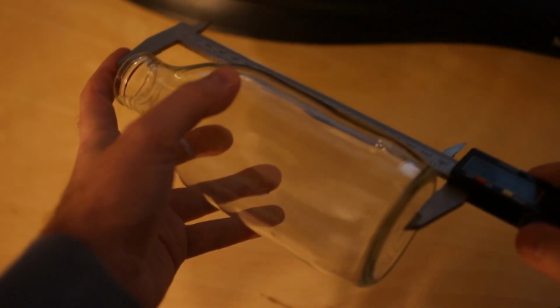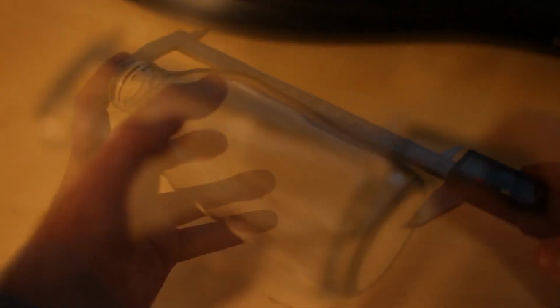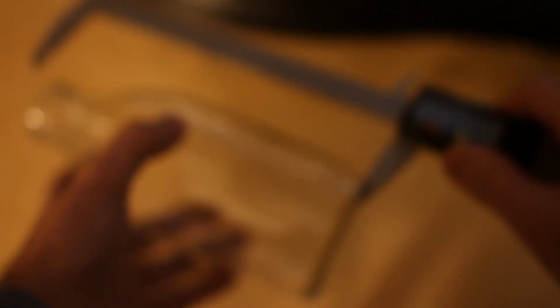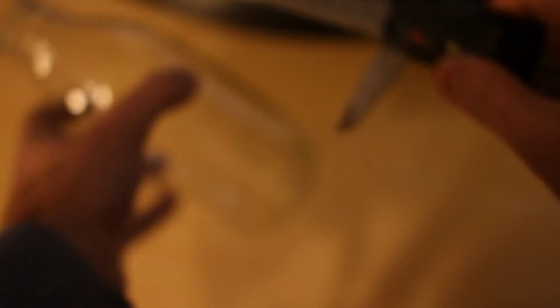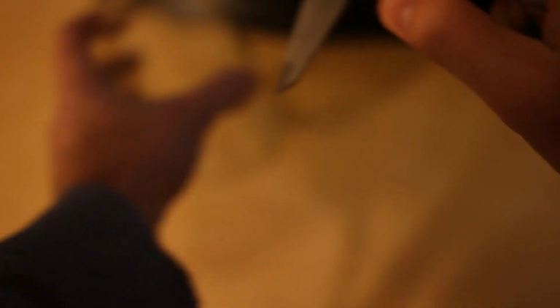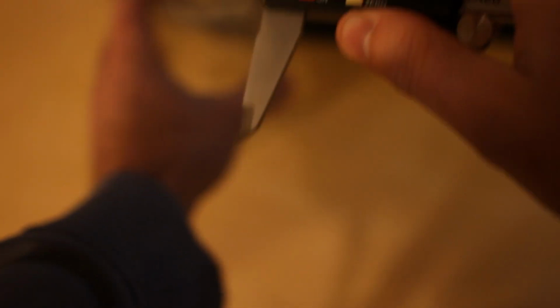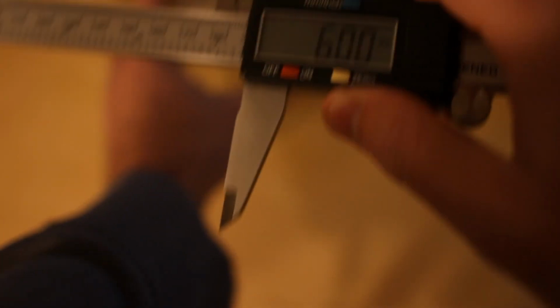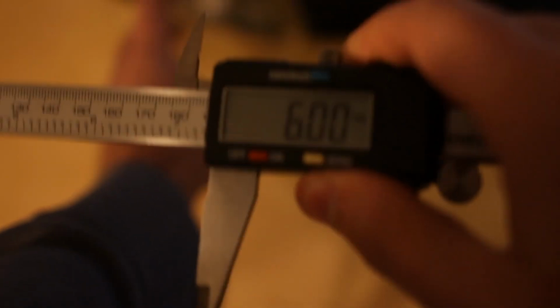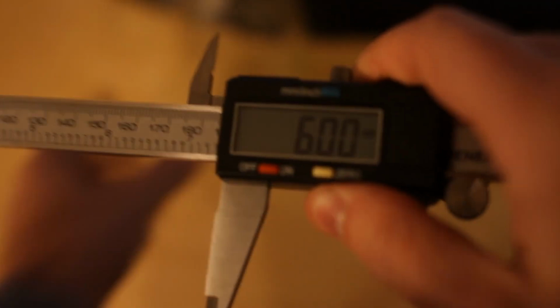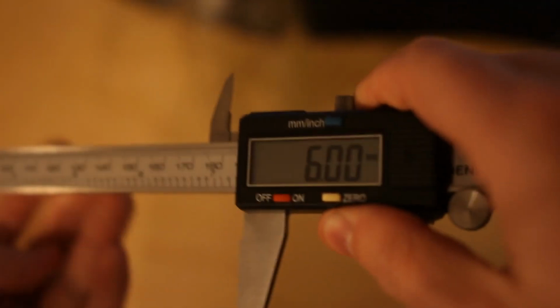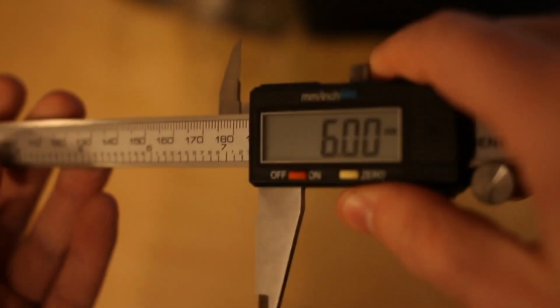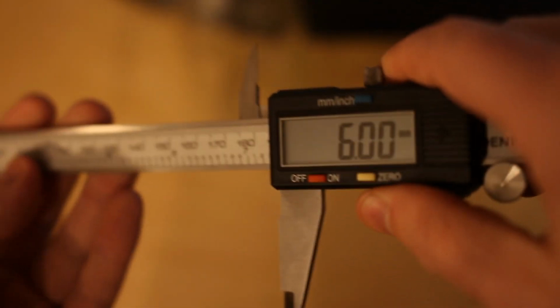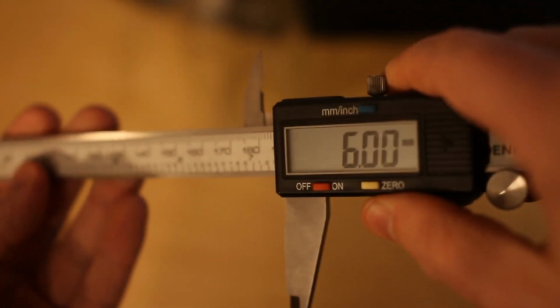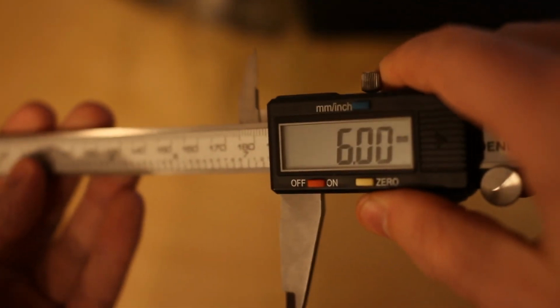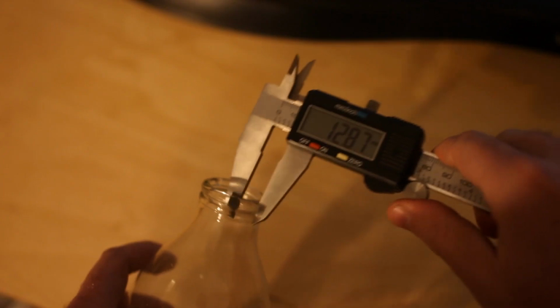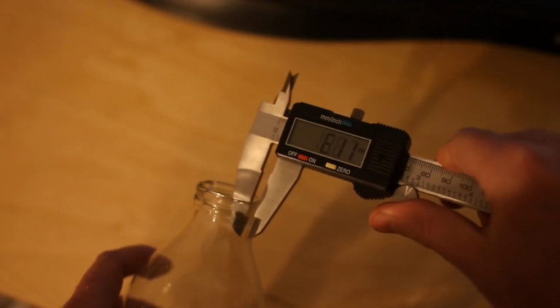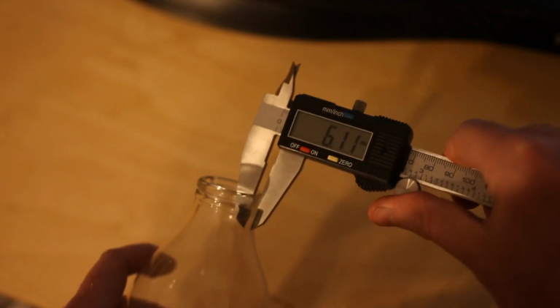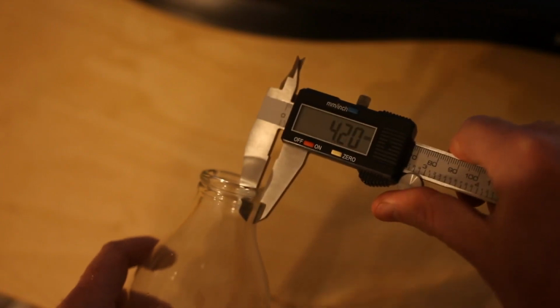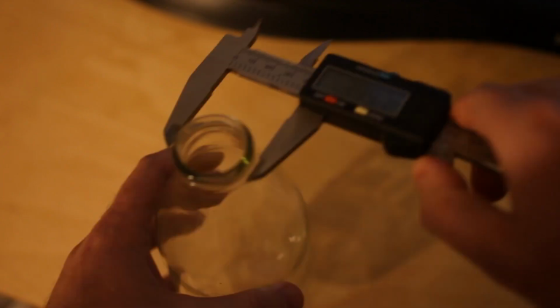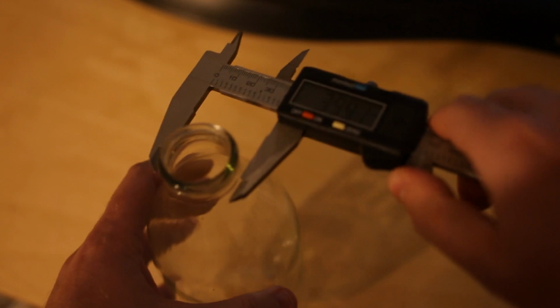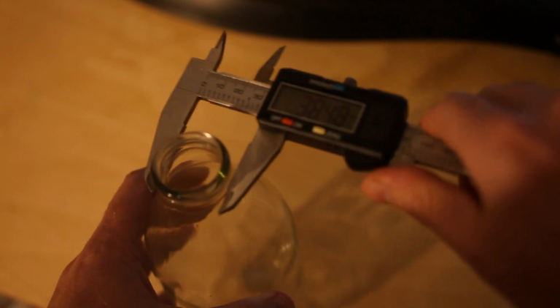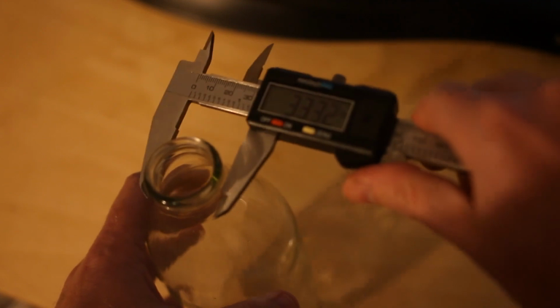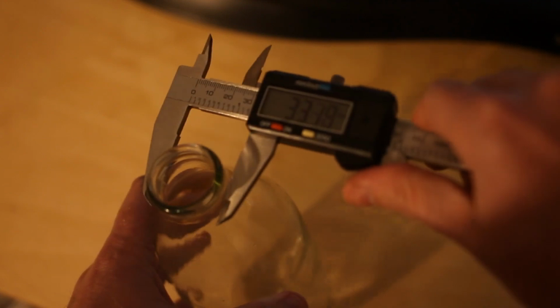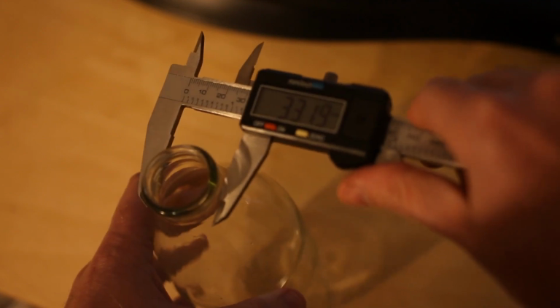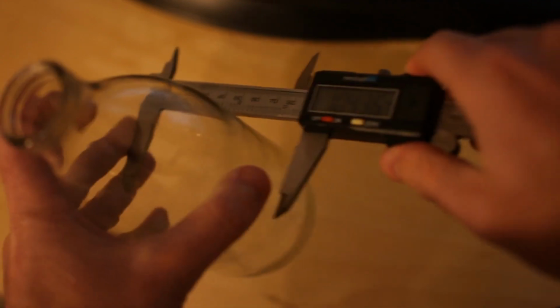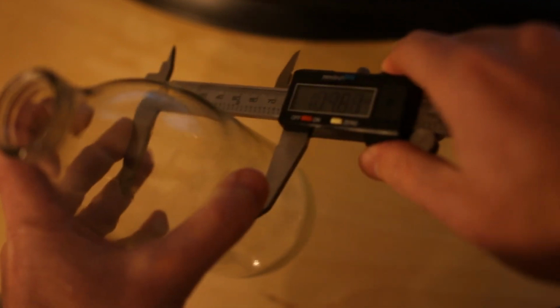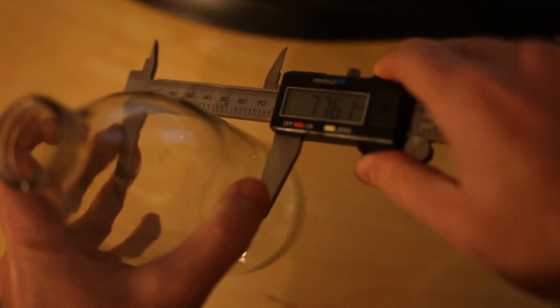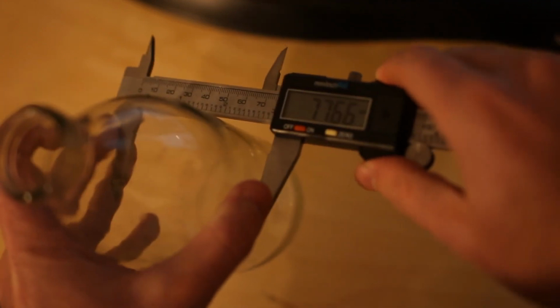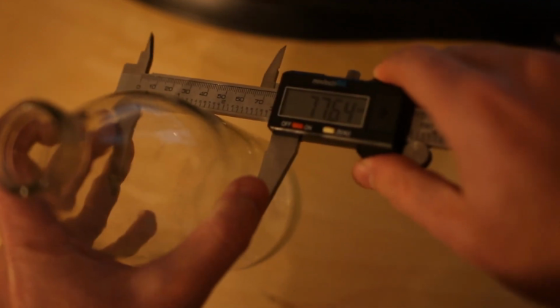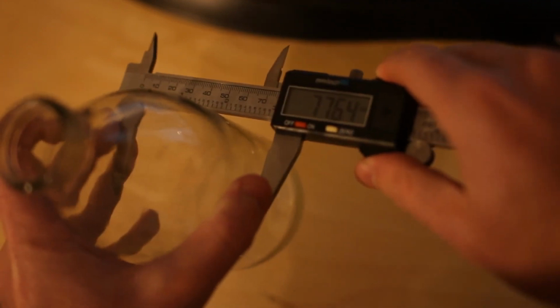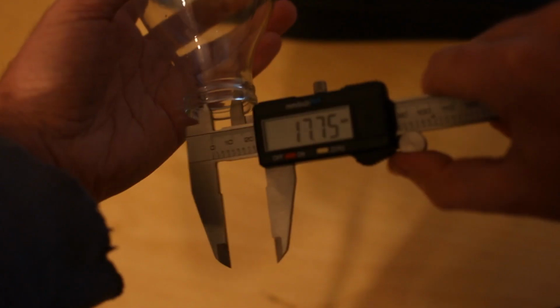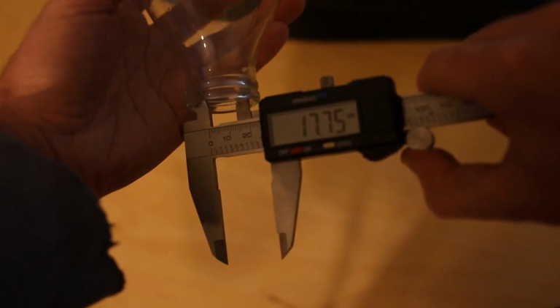Measure a milk bottle. Do that a whole bunch. Measure all the parts — outside and inside.